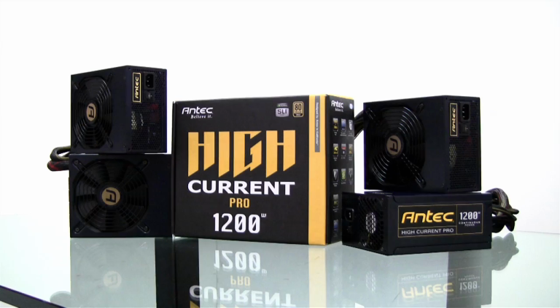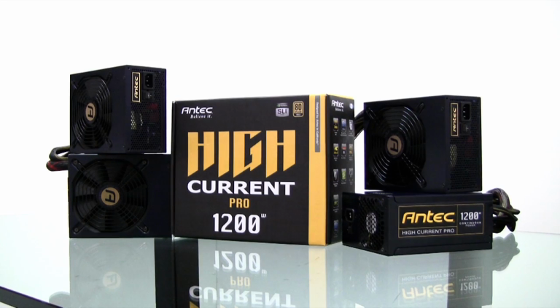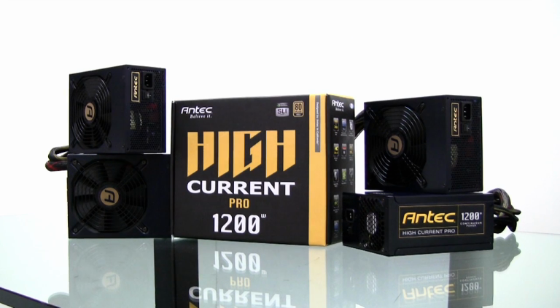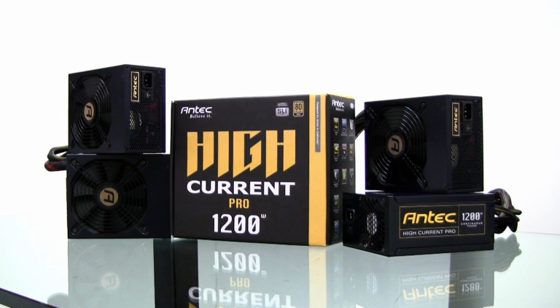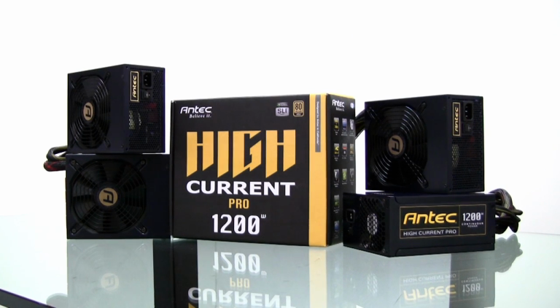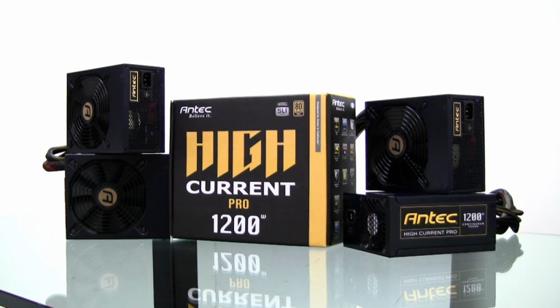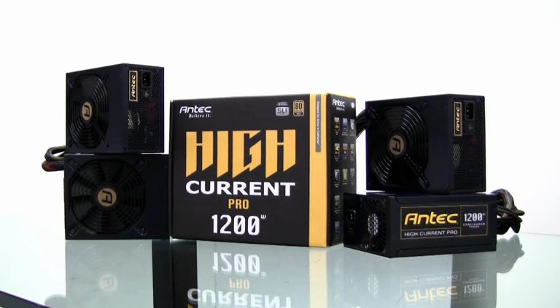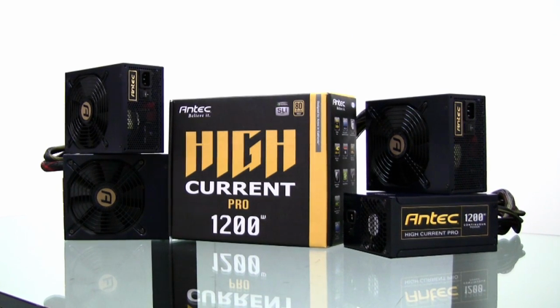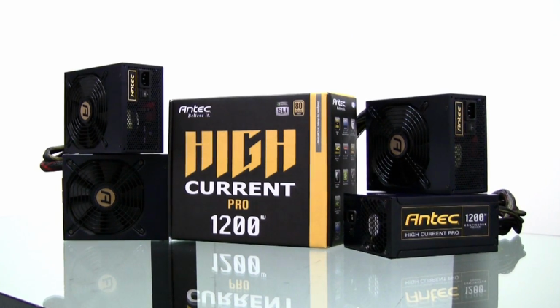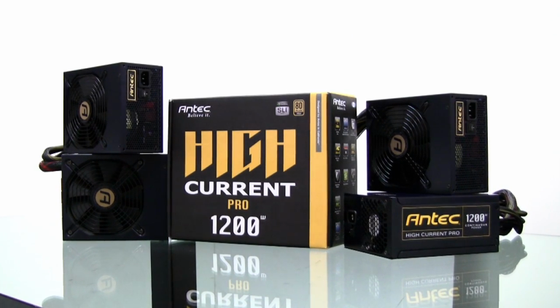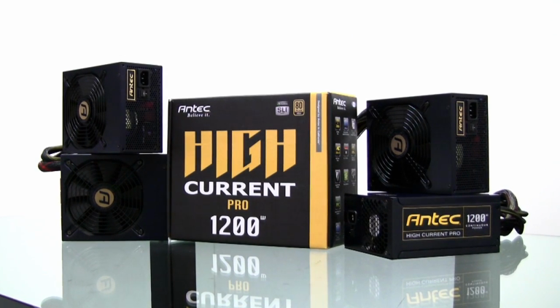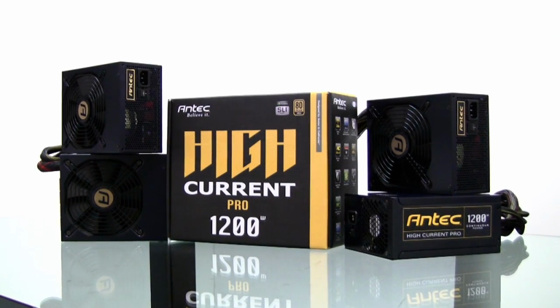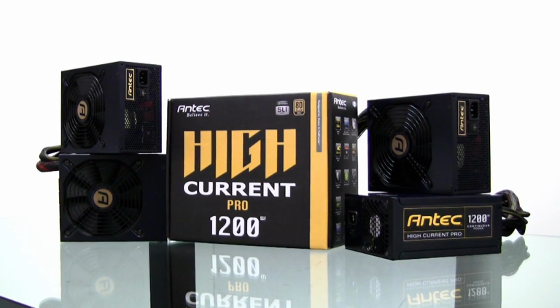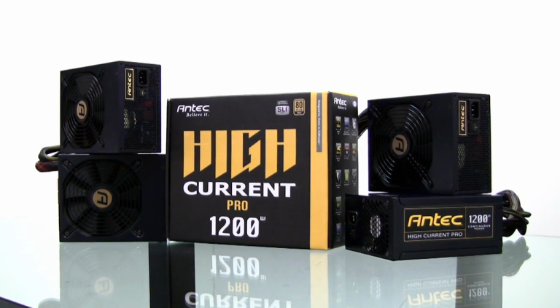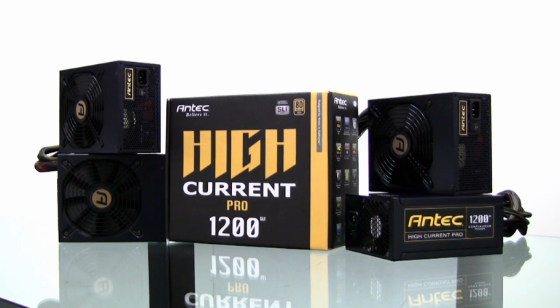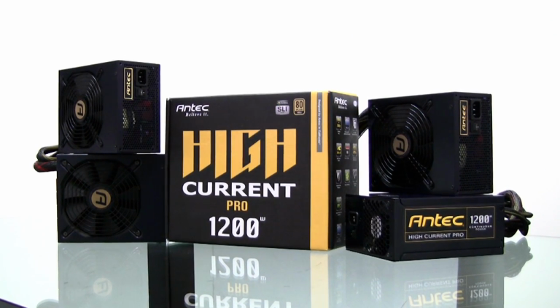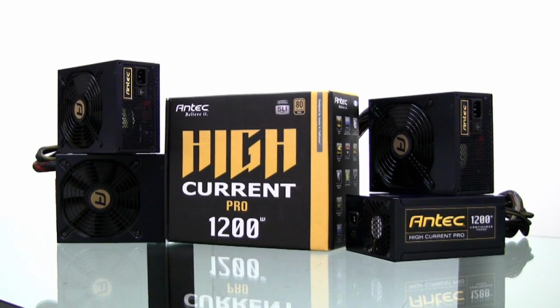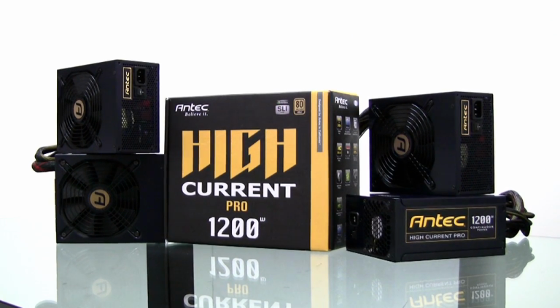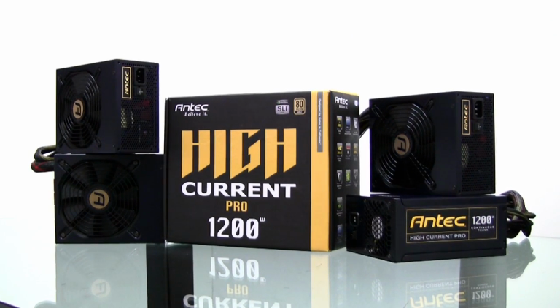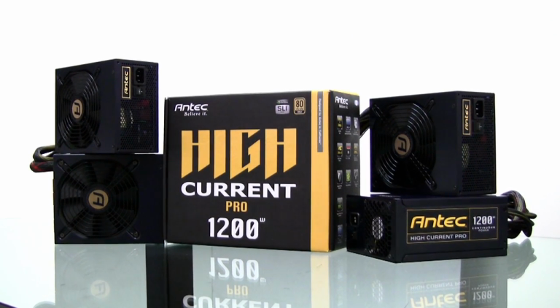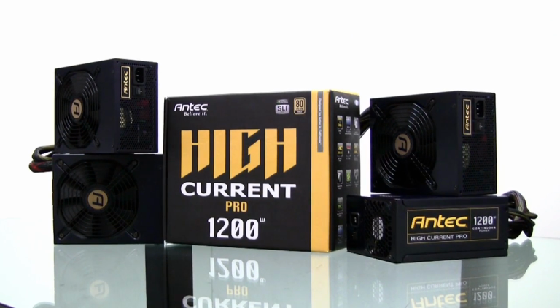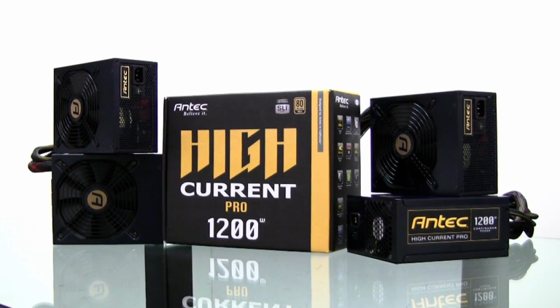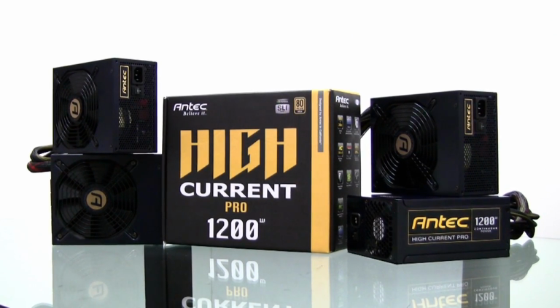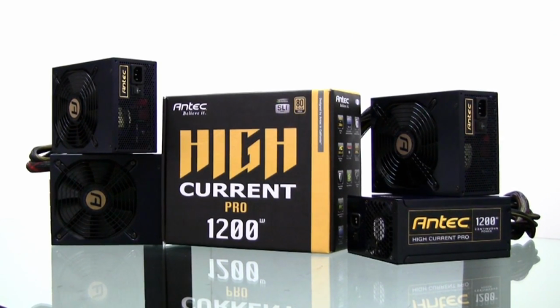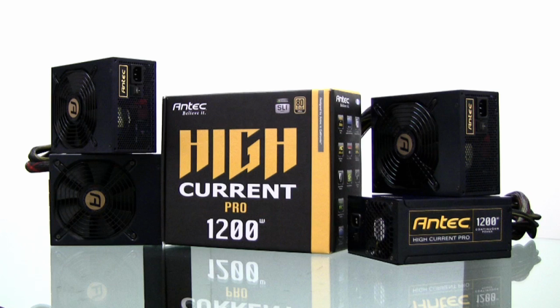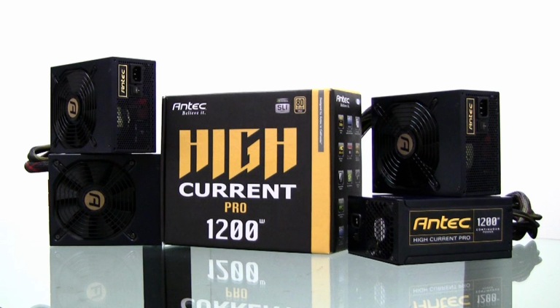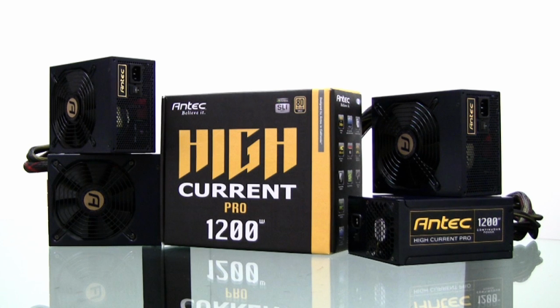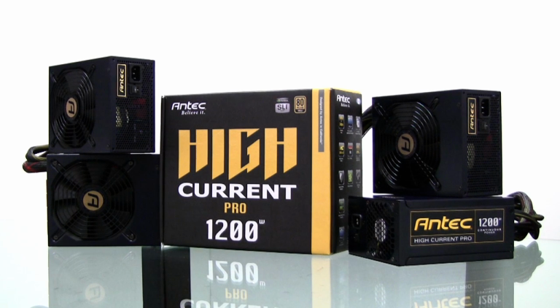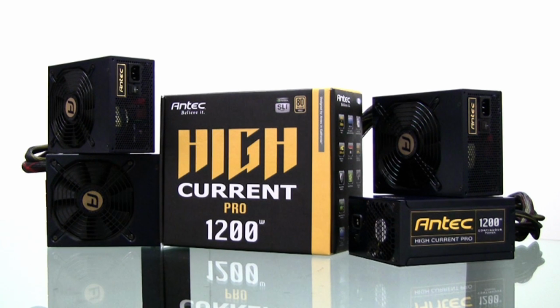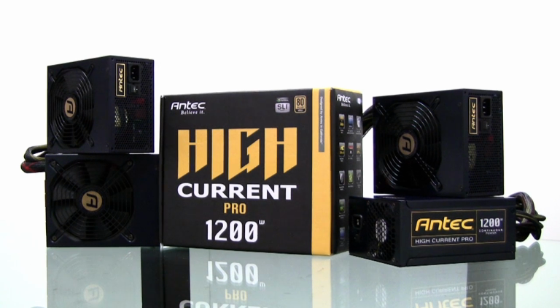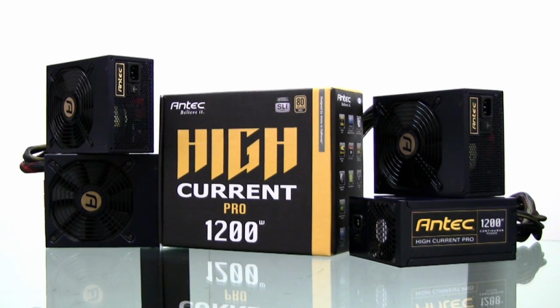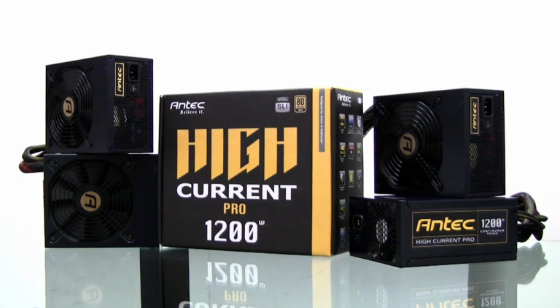The Antec High Current Pro series of power supplies is where raw power meets unrivaled performance.